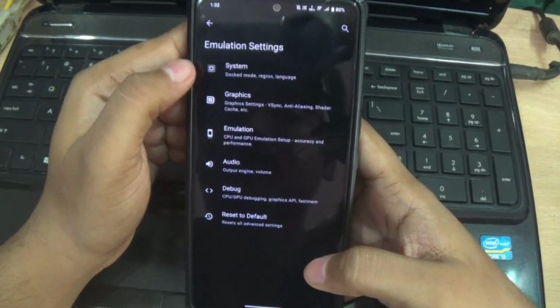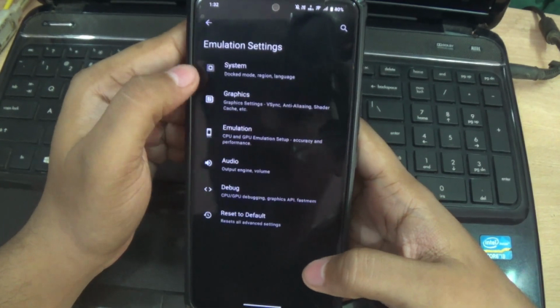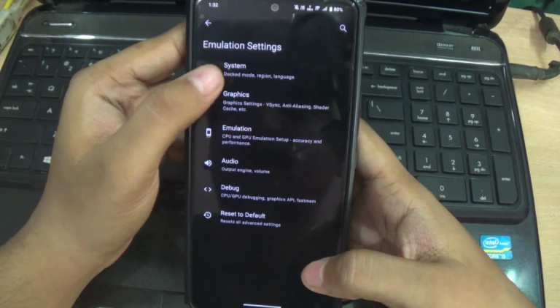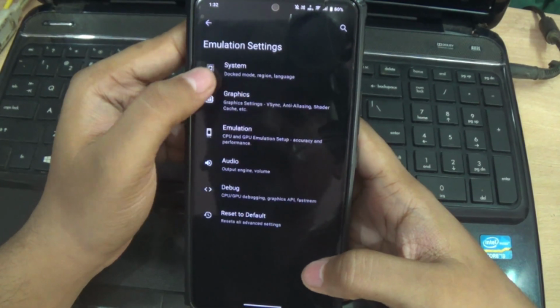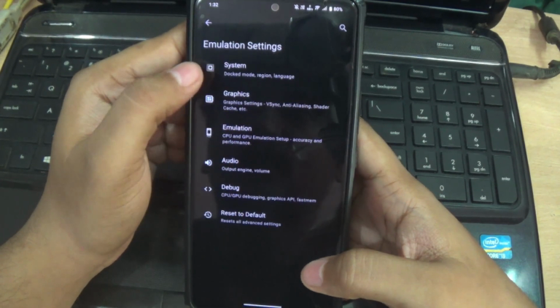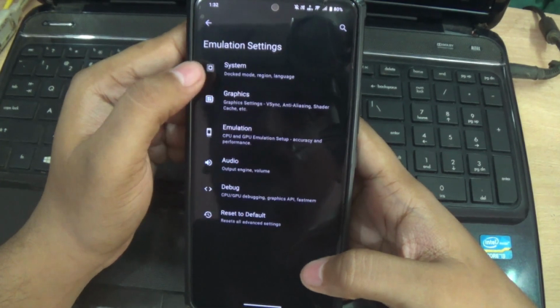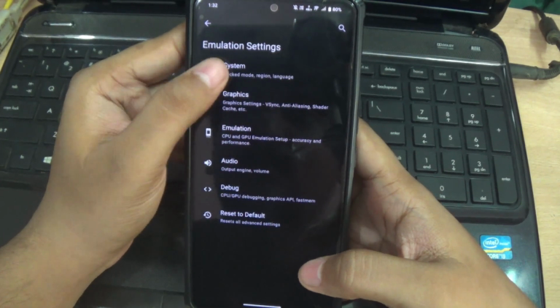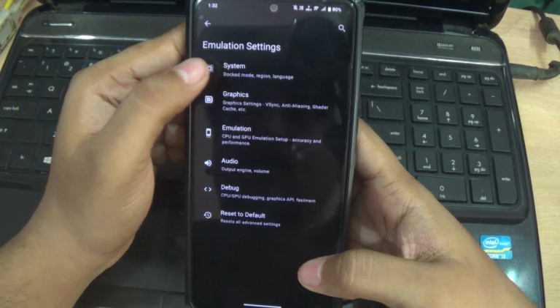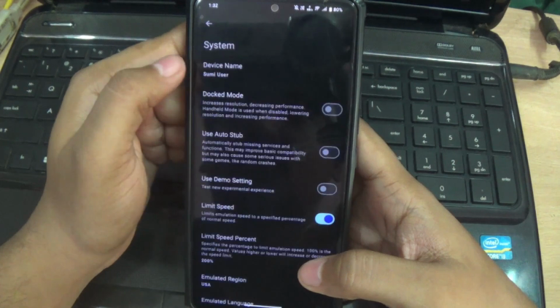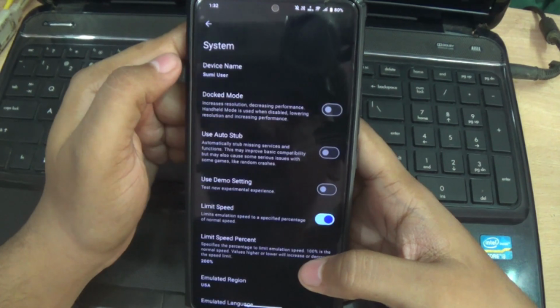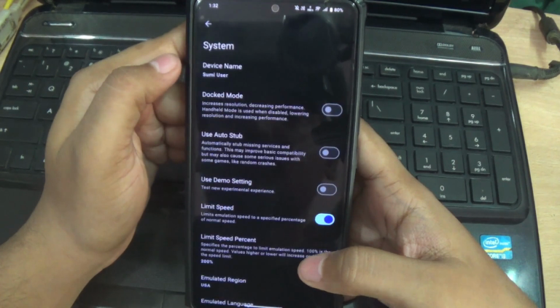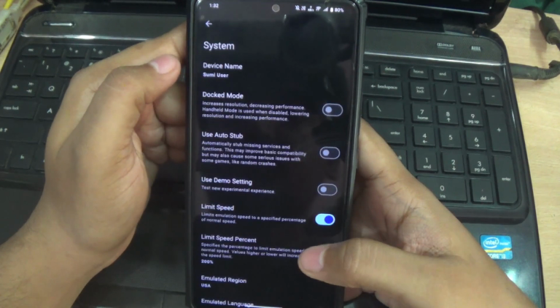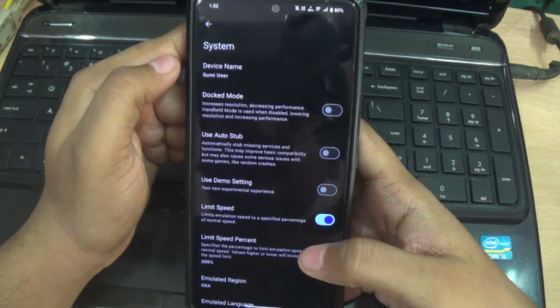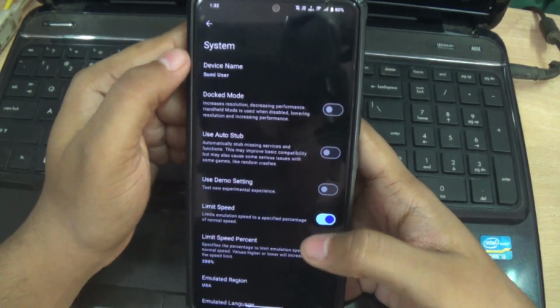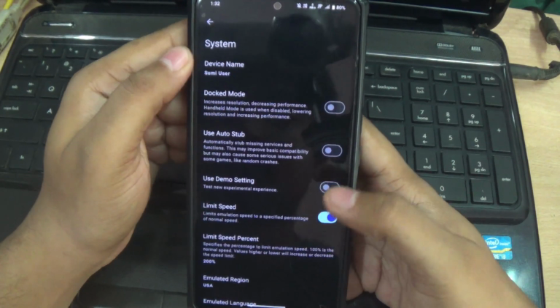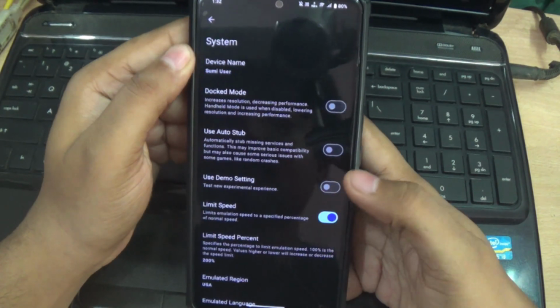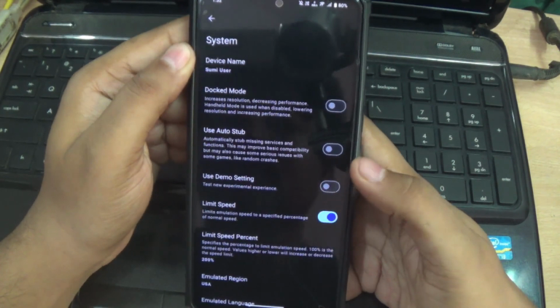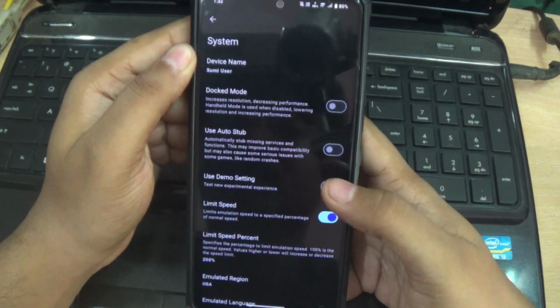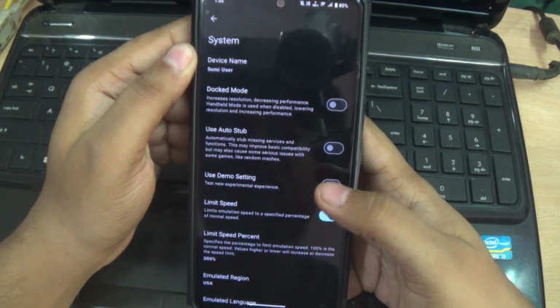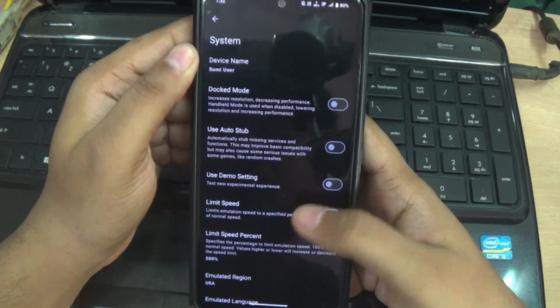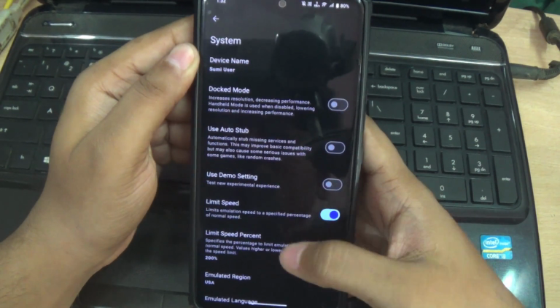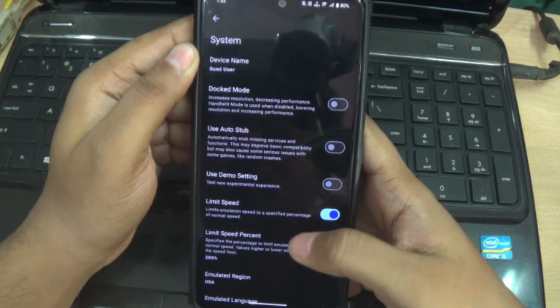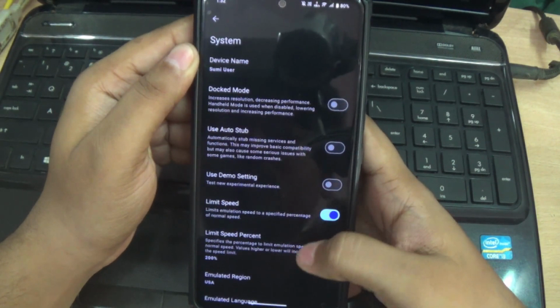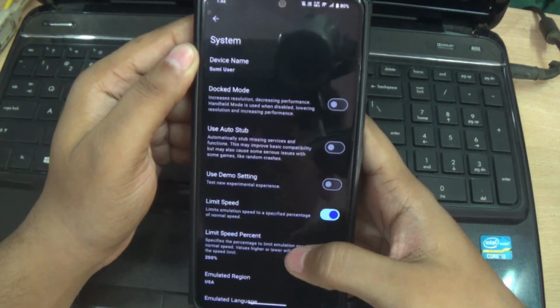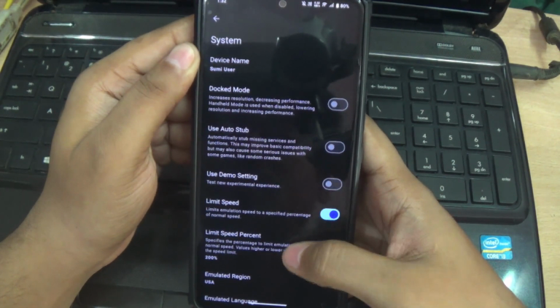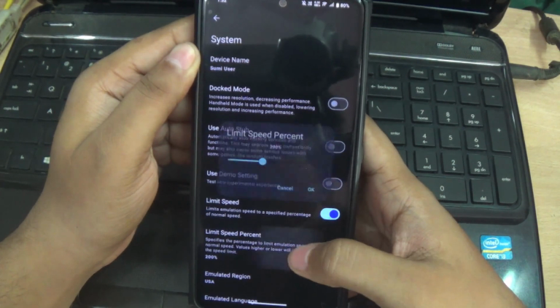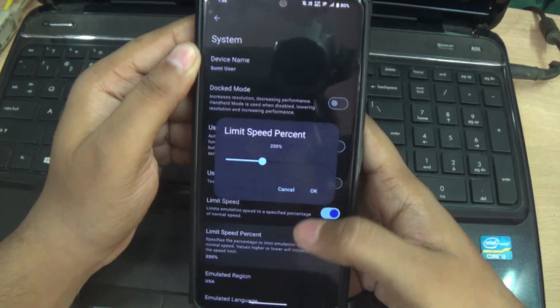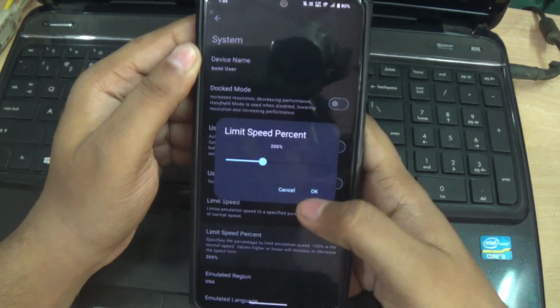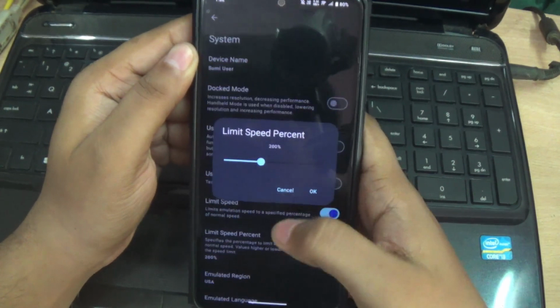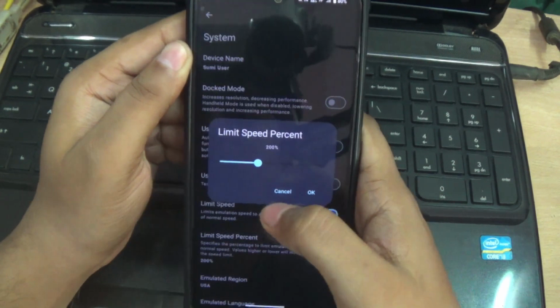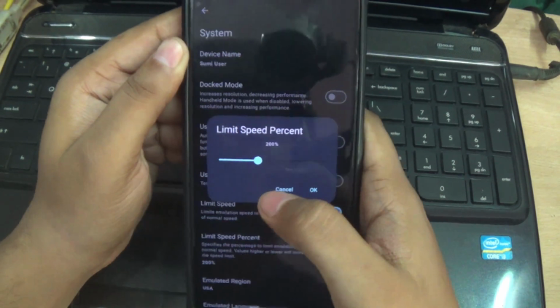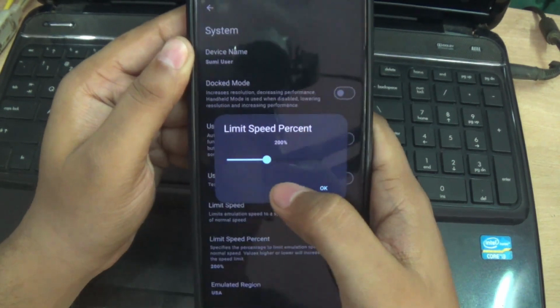I'm going to show you guys how to play. Now select the file. See you guys, bye. Thank you.